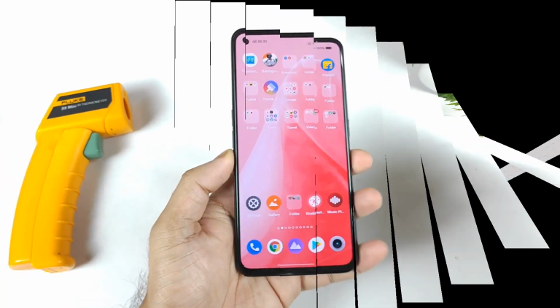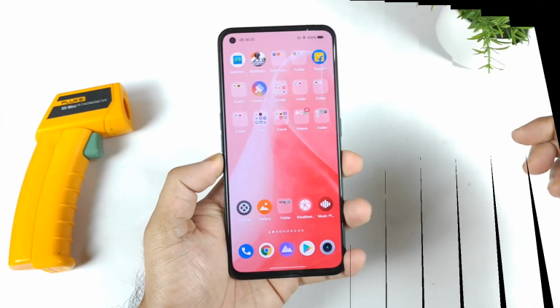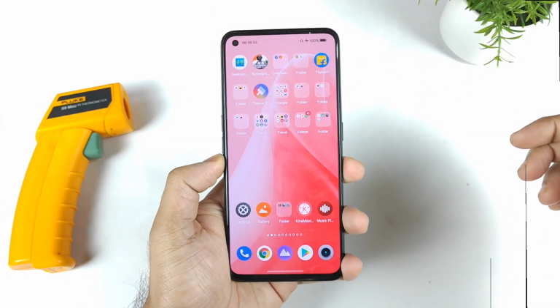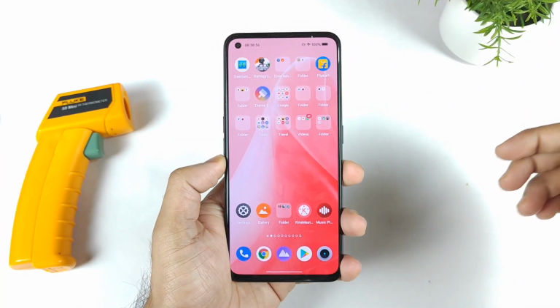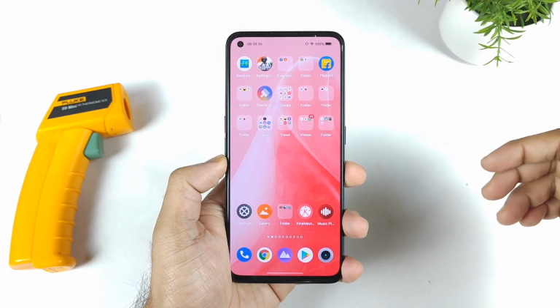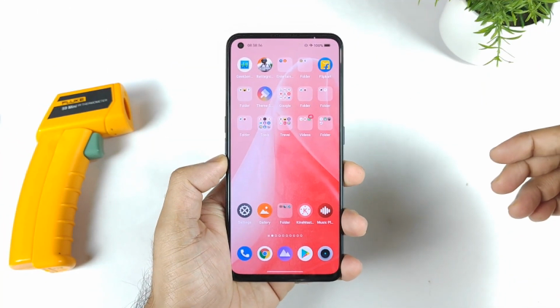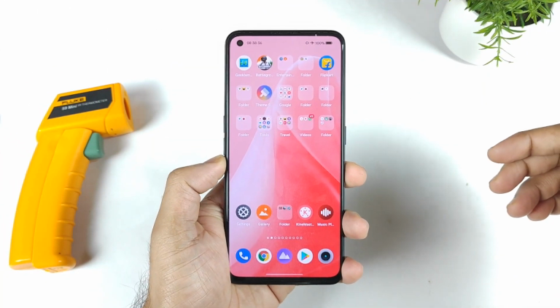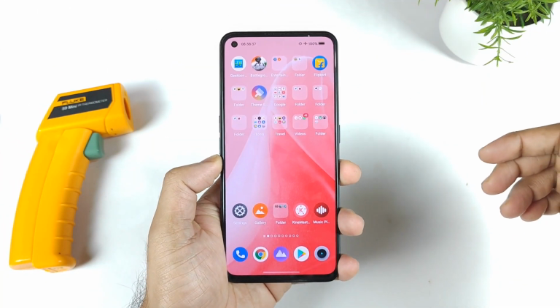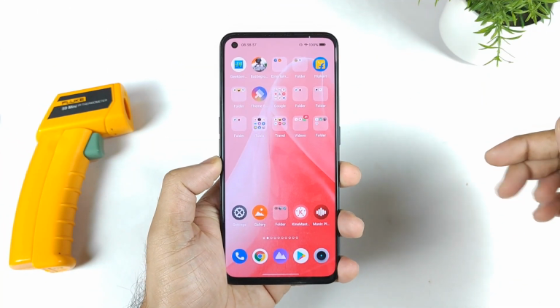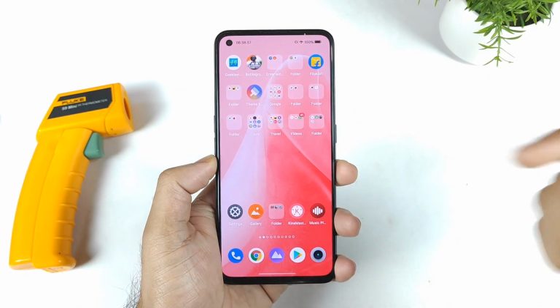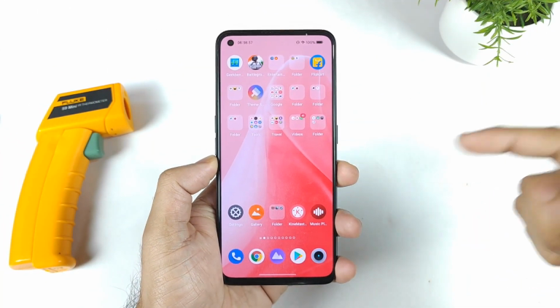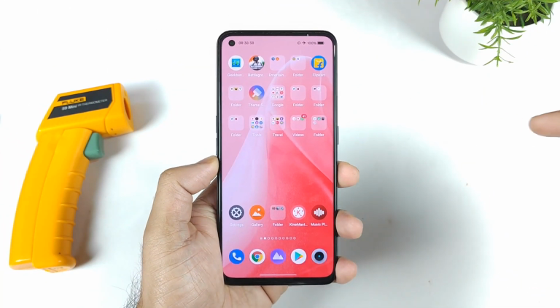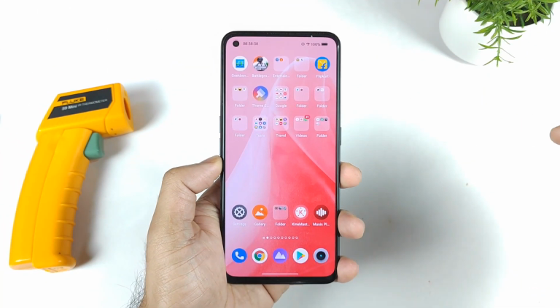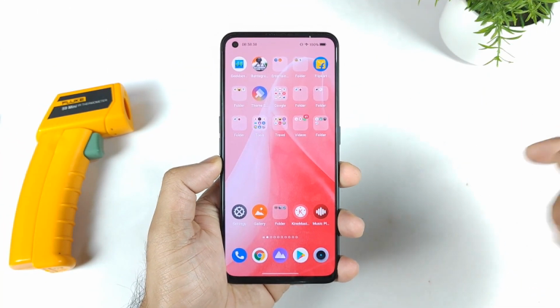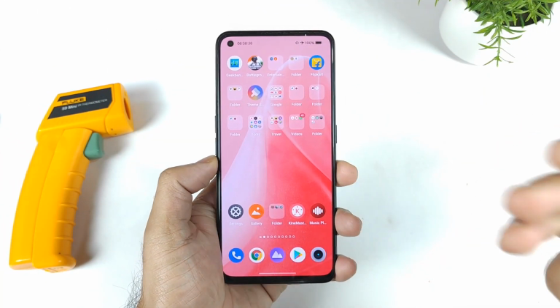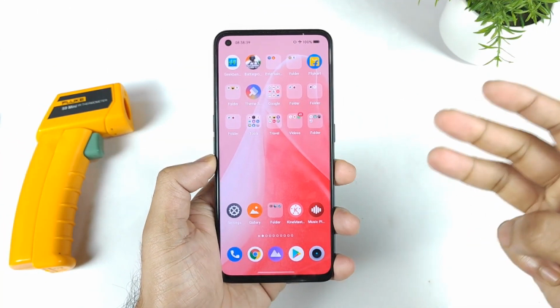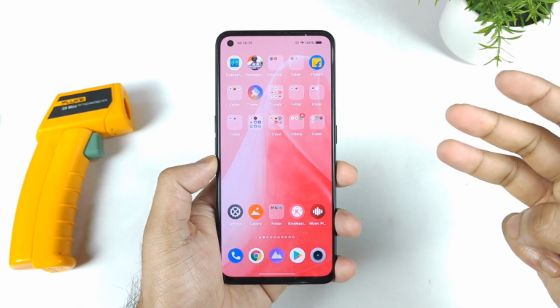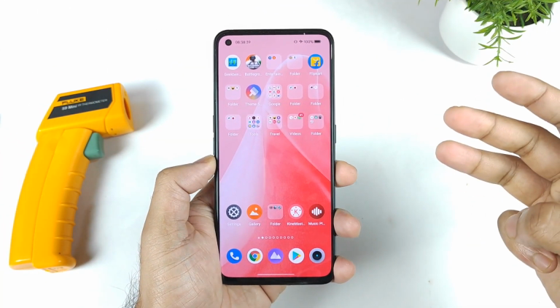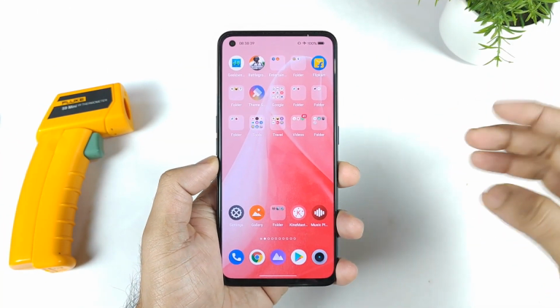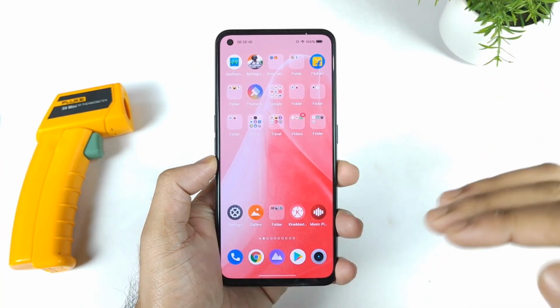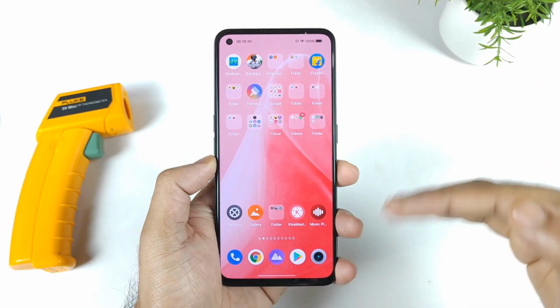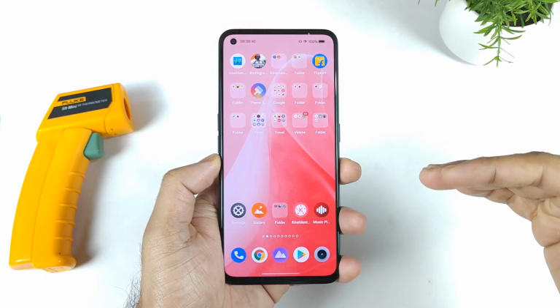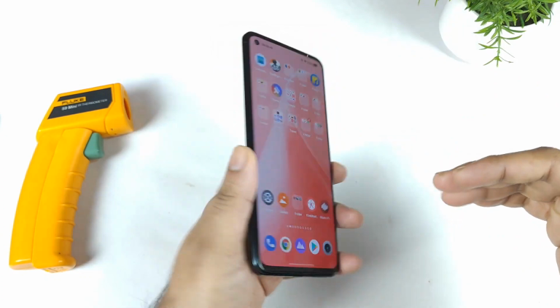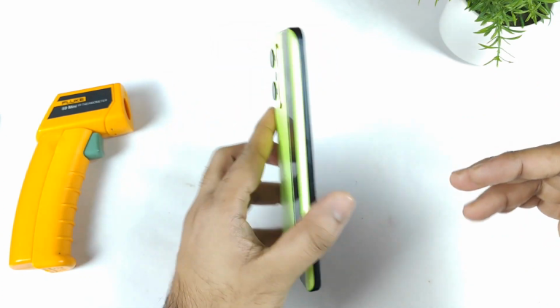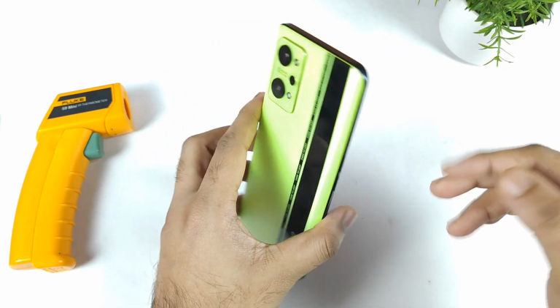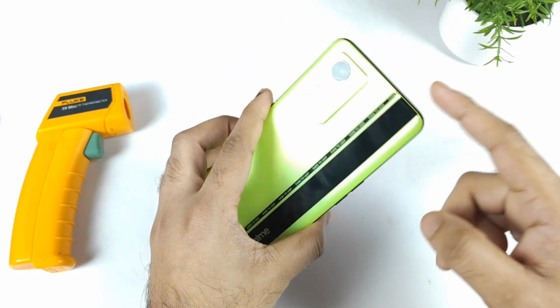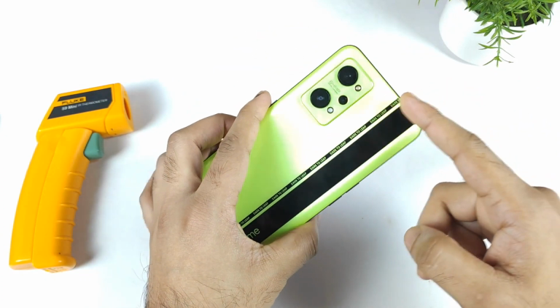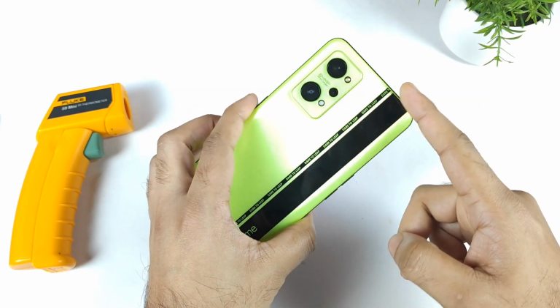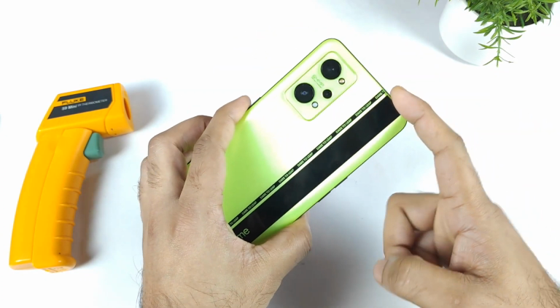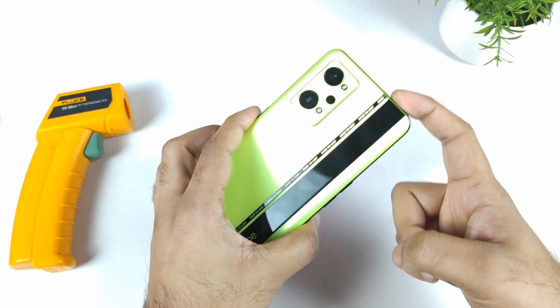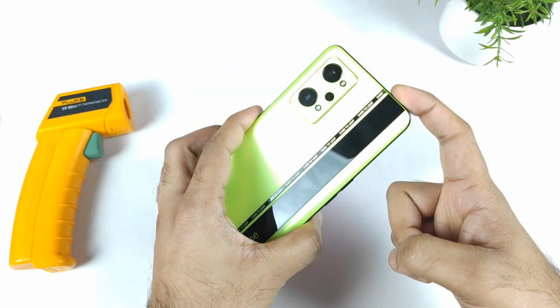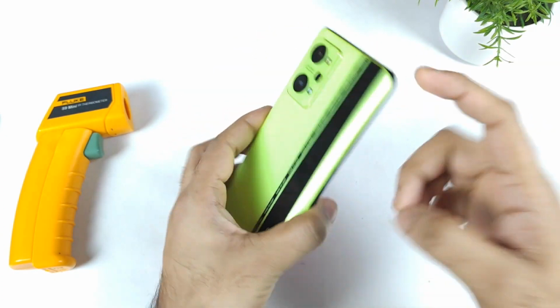Hi friends, welcome back to my channel SciTechQ. In this video, I am going to do the 3 times AnTuTu benchmark test continuously on the Realme GT Neo 2 device.